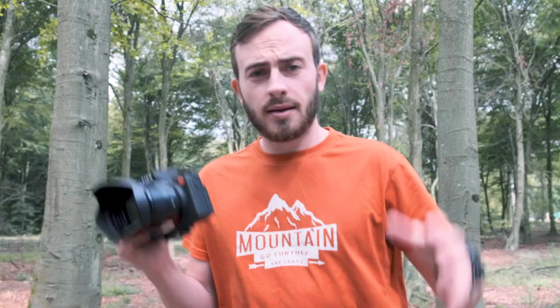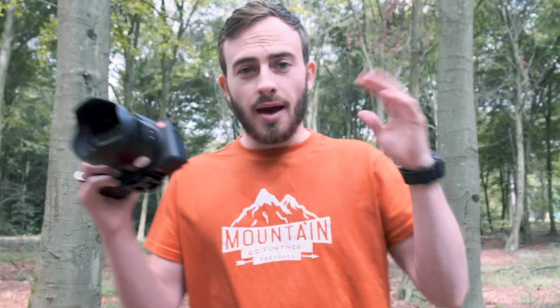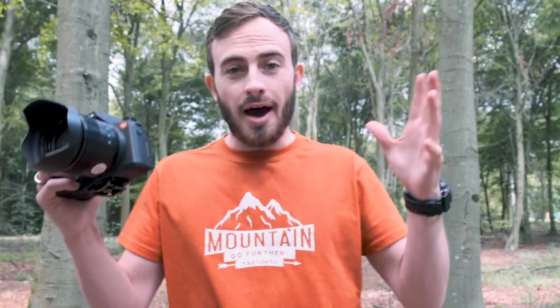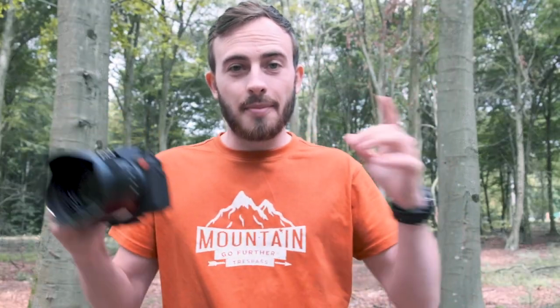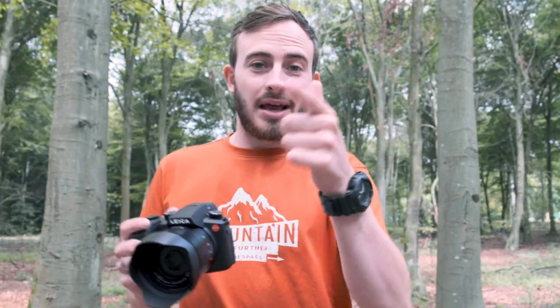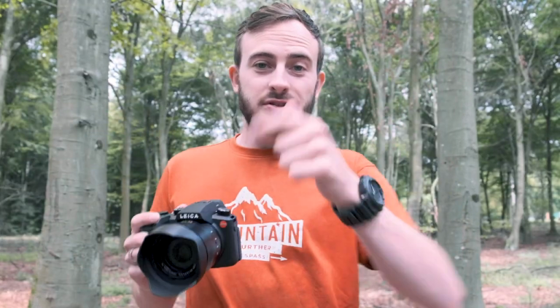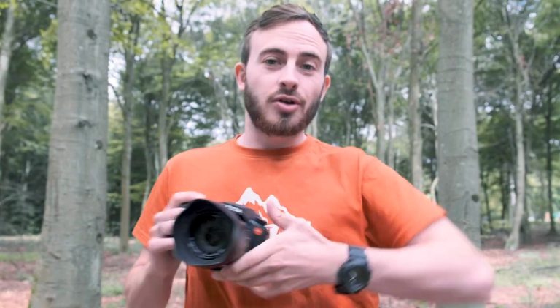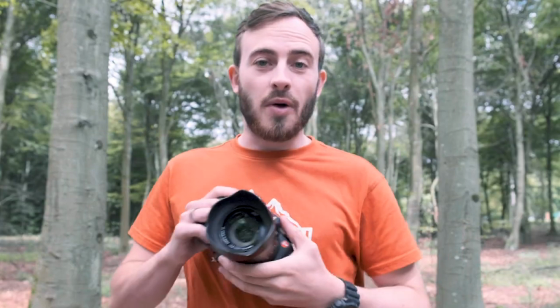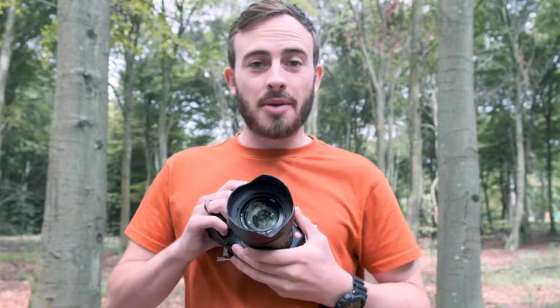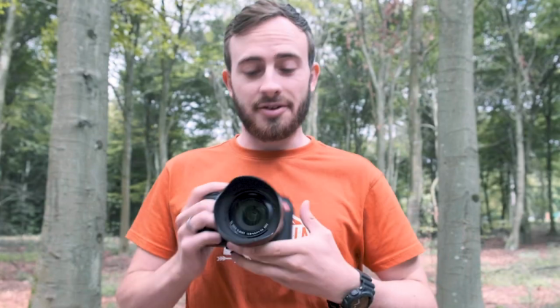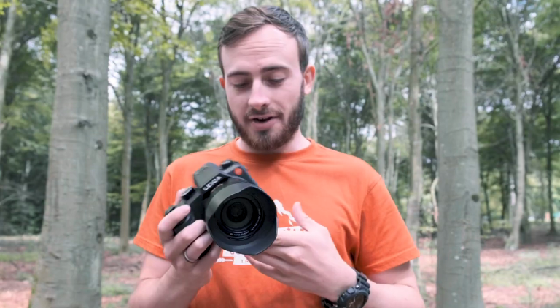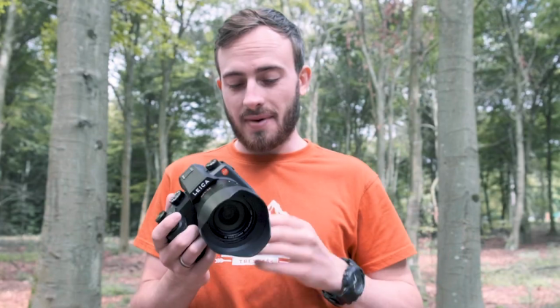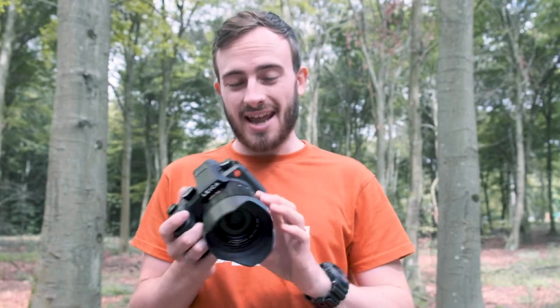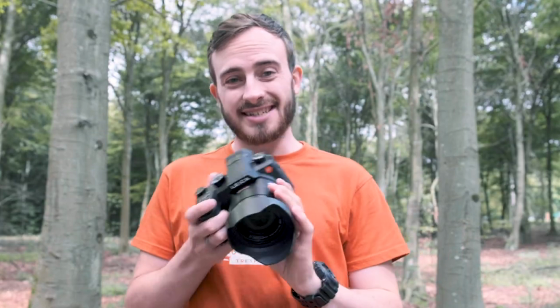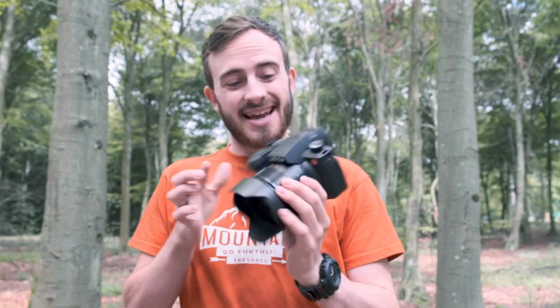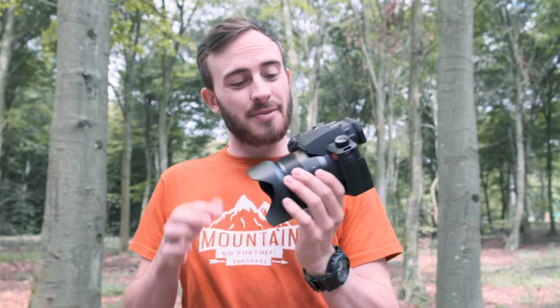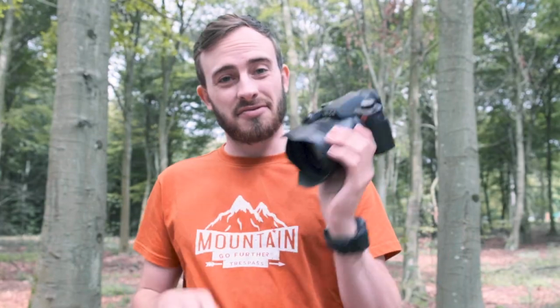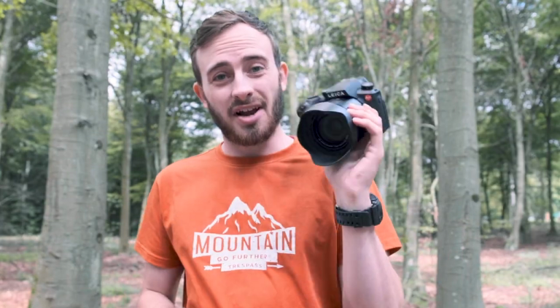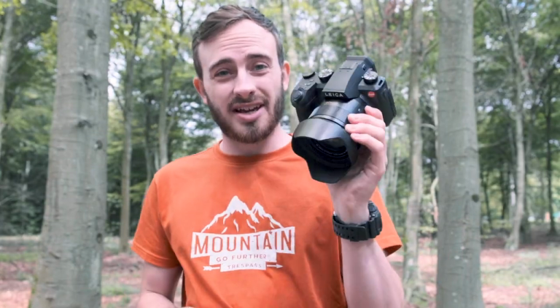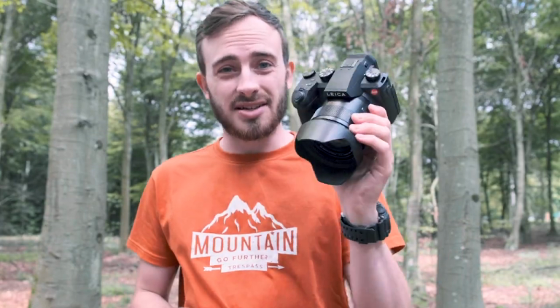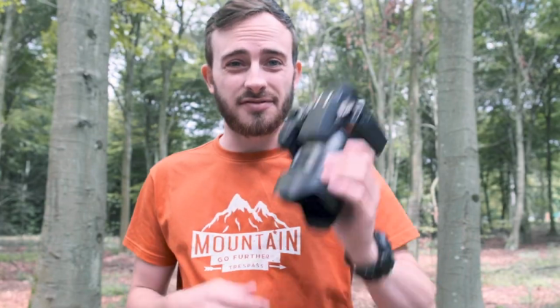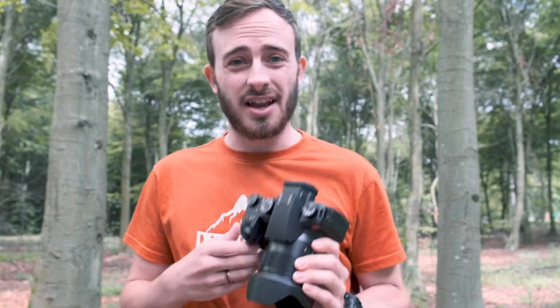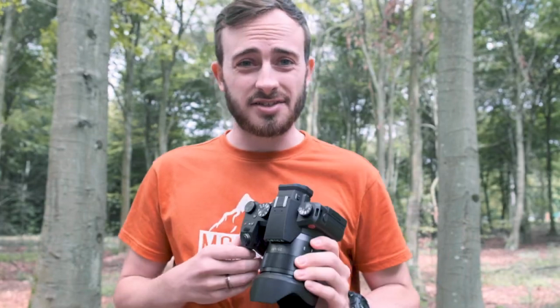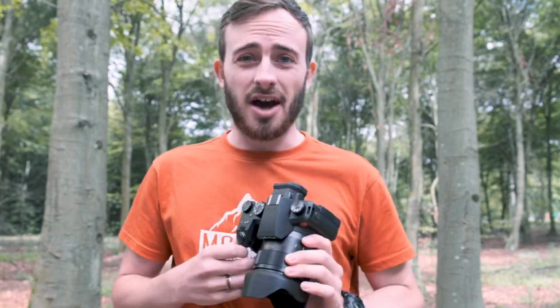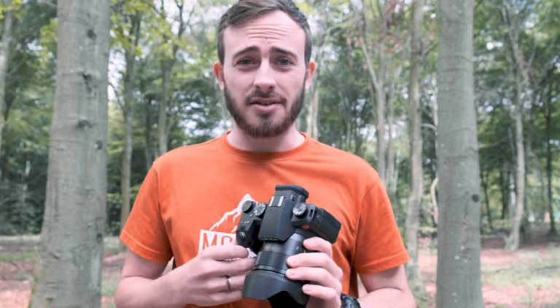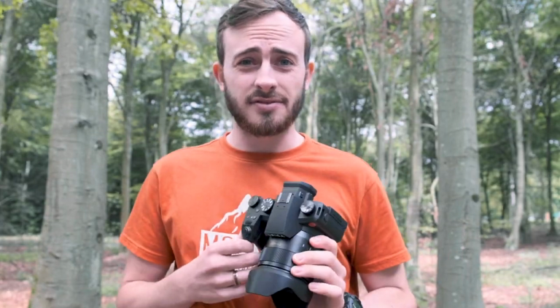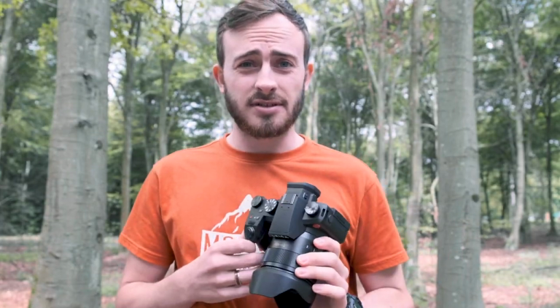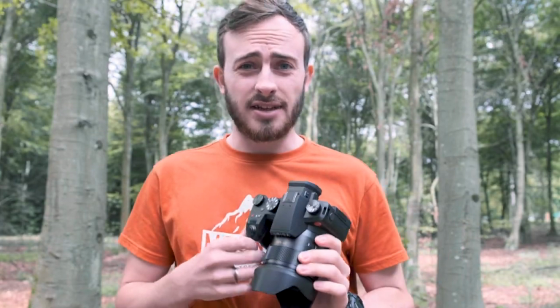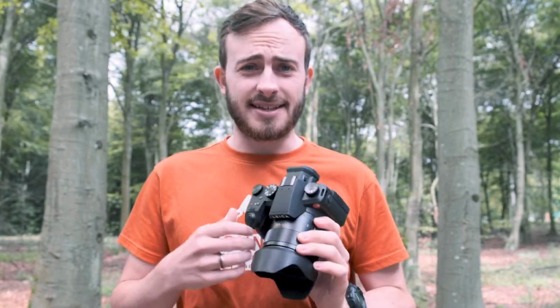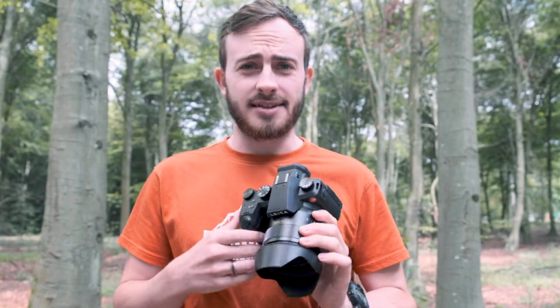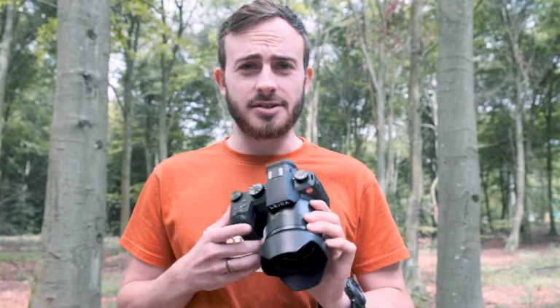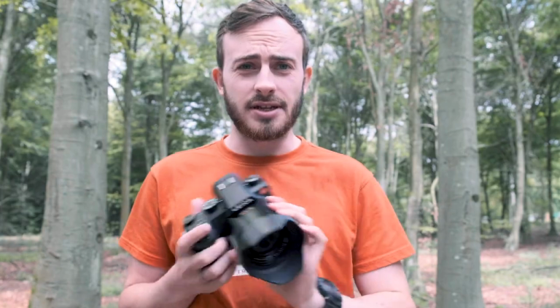Hi, my name is Luke. Welcome back to Photobite, and today we have the Leica V-LUX 5. Let's get into it.